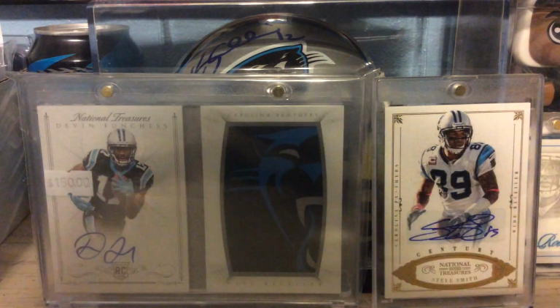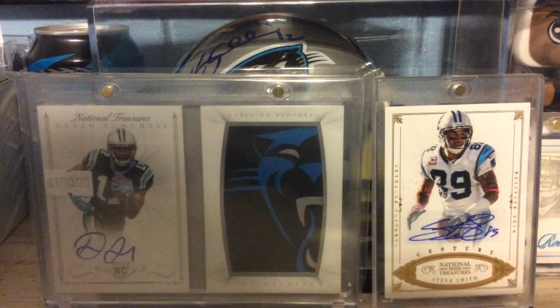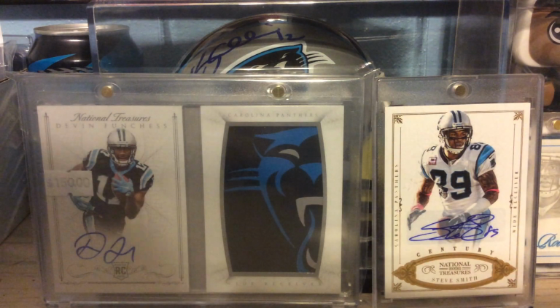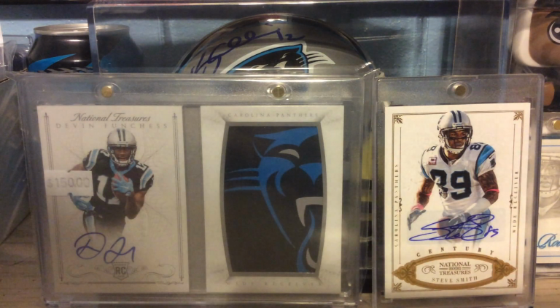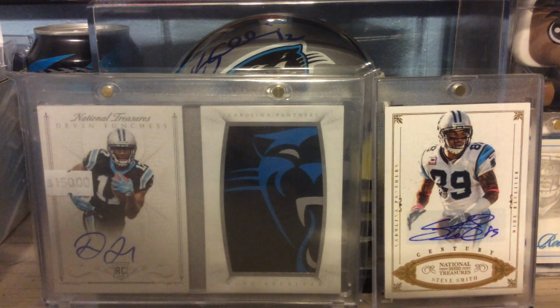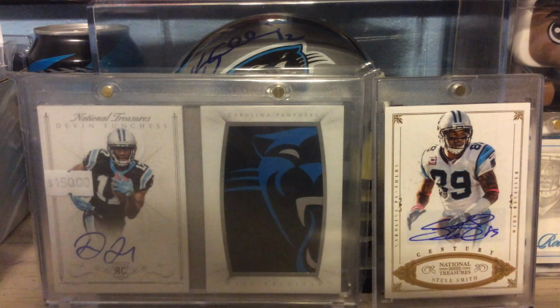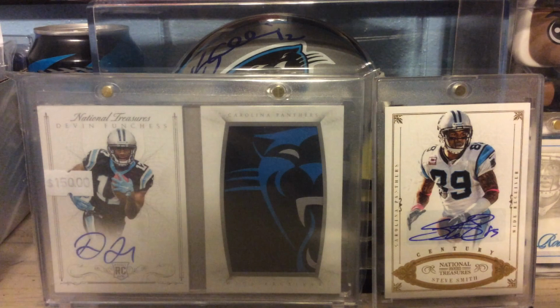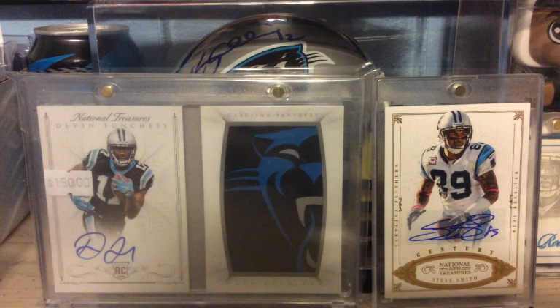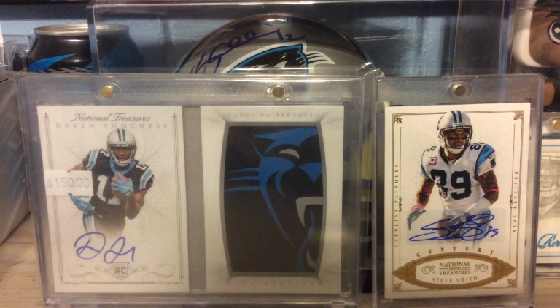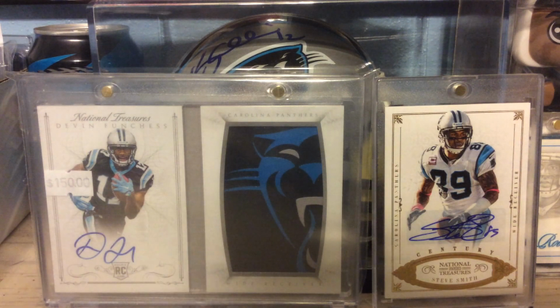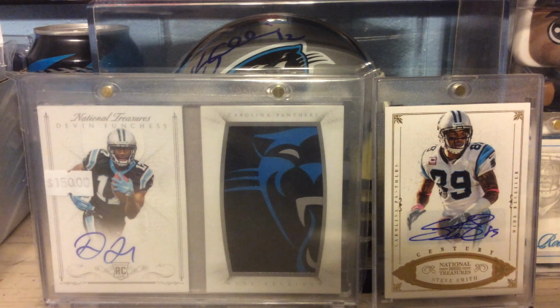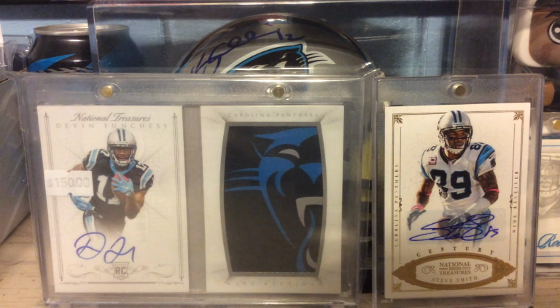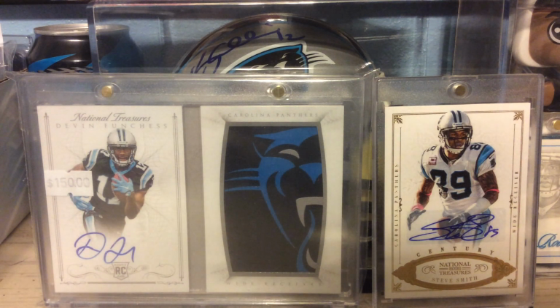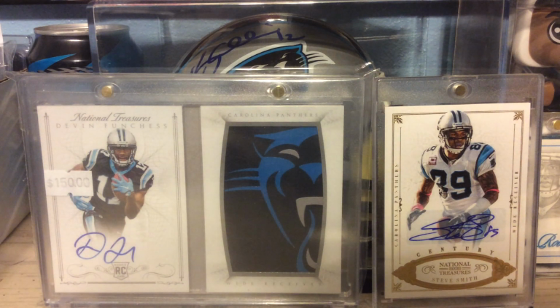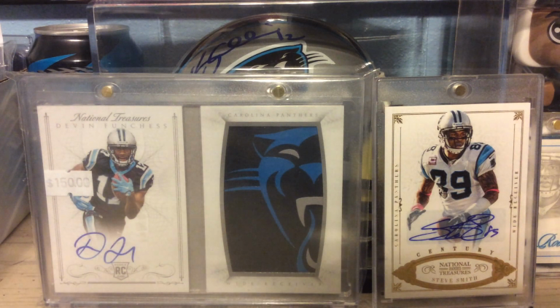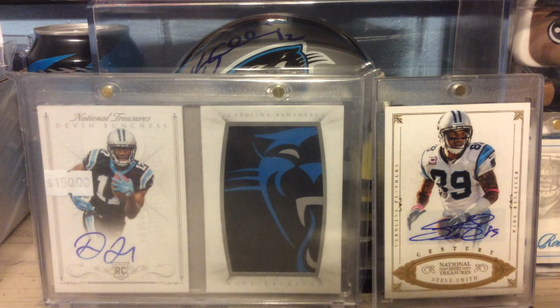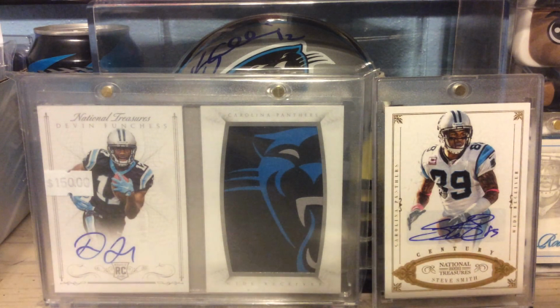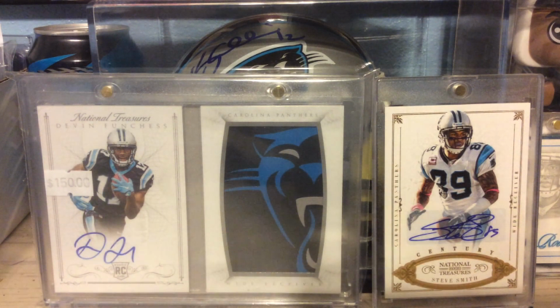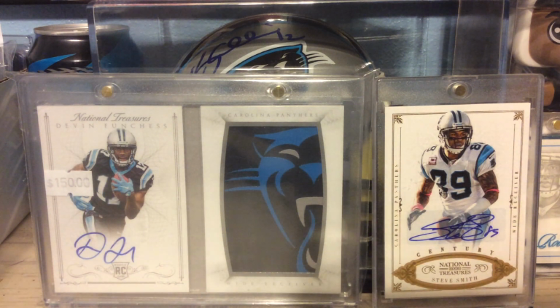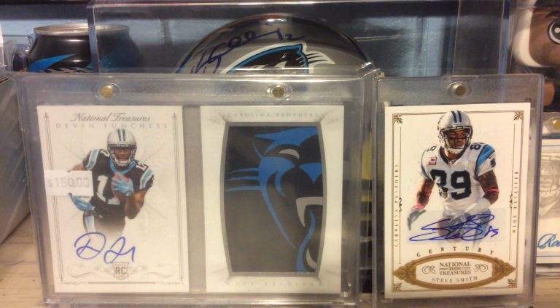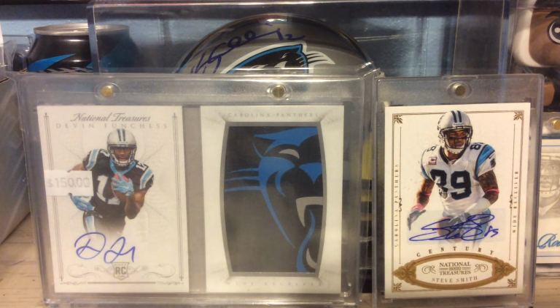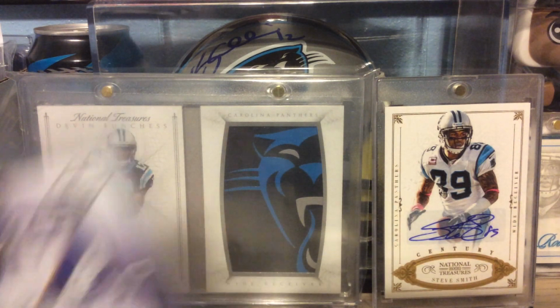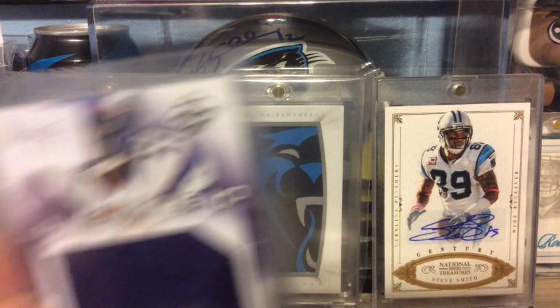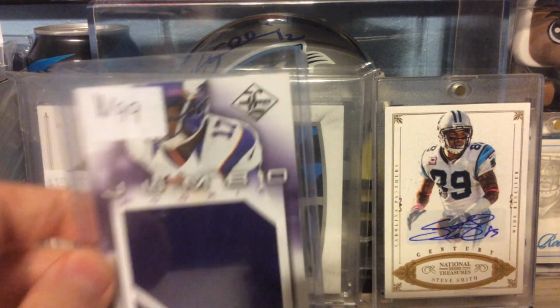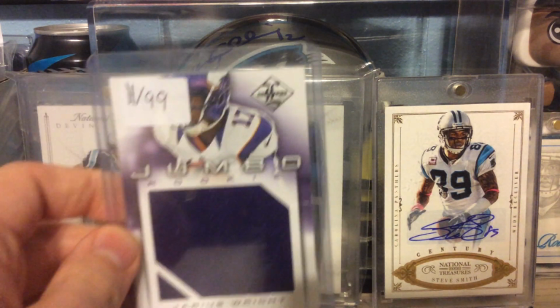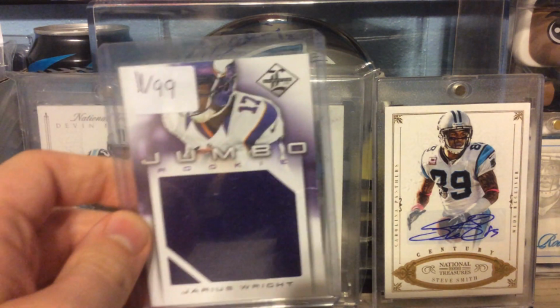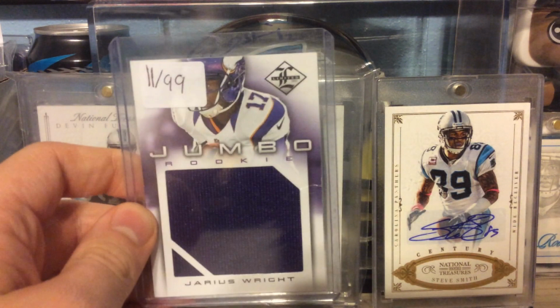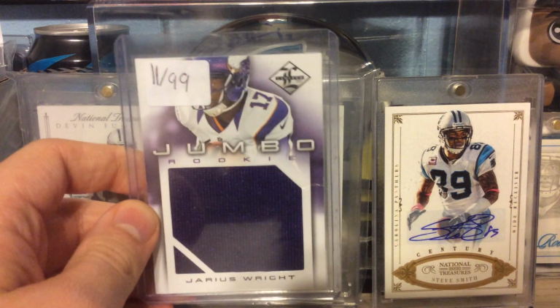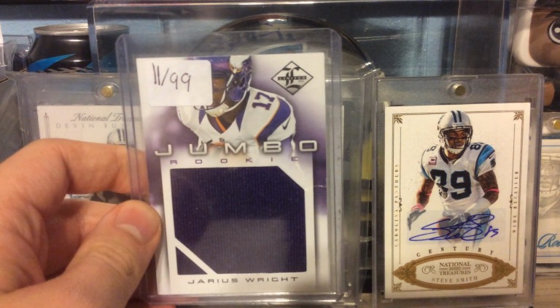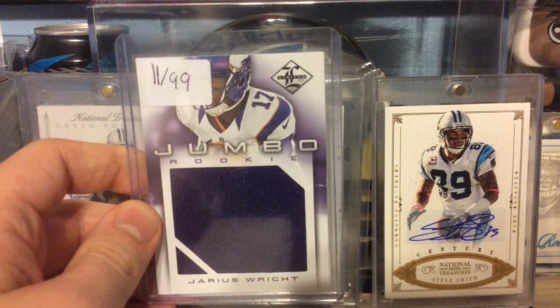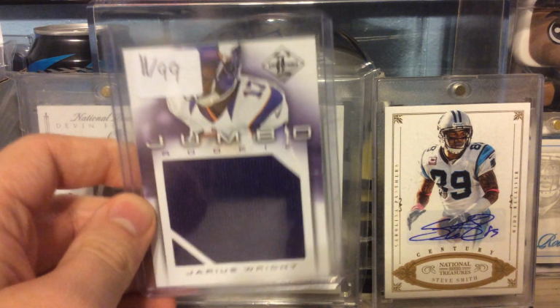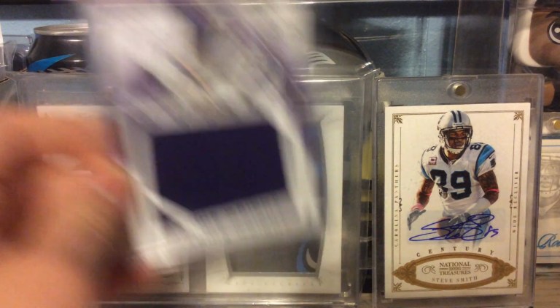From 2012 Limited, this is the Jumbo Rookie Relic numbered to 99 of Jarius Wright.